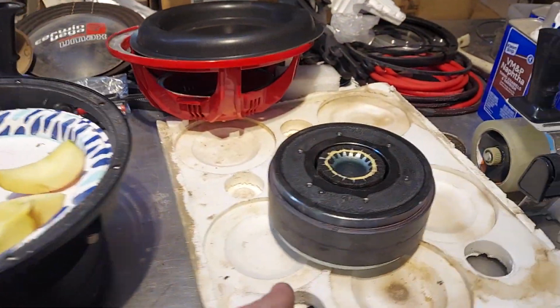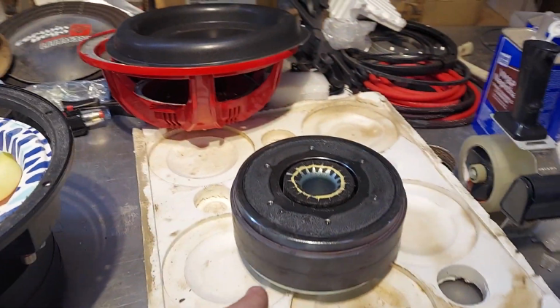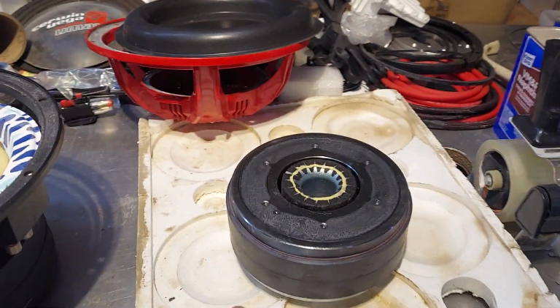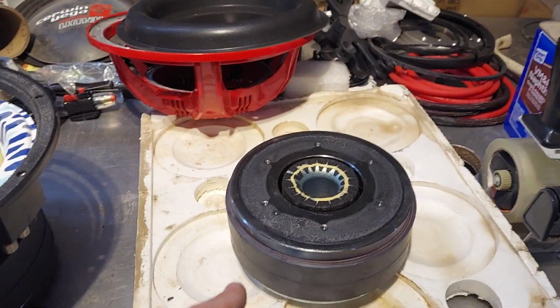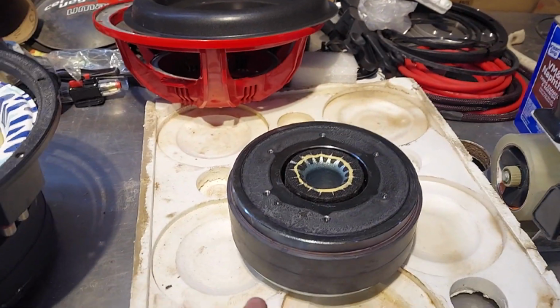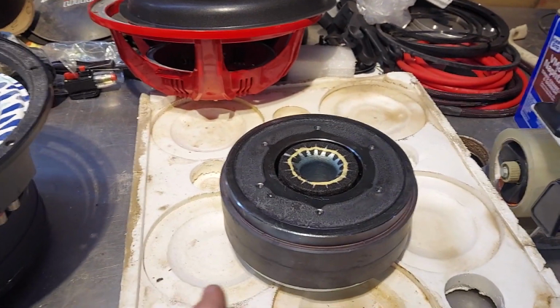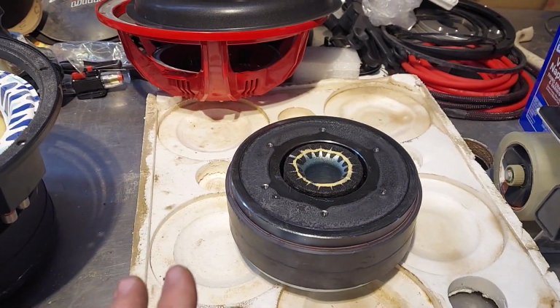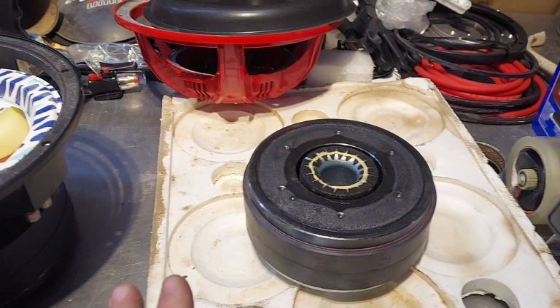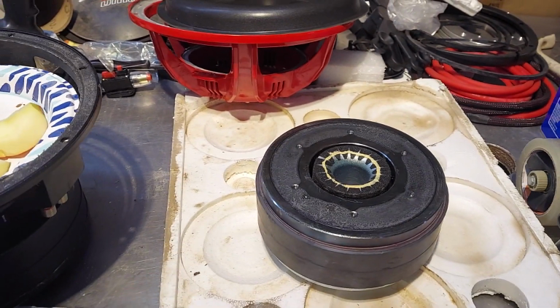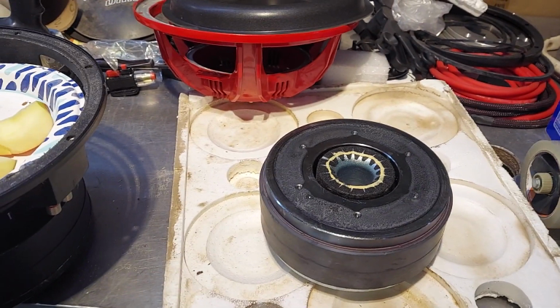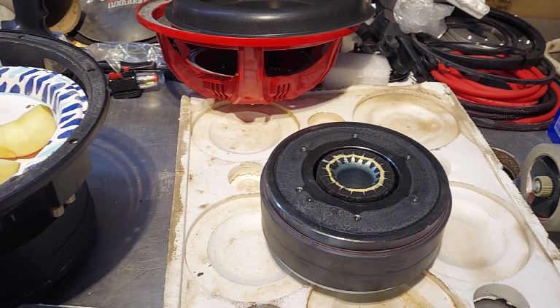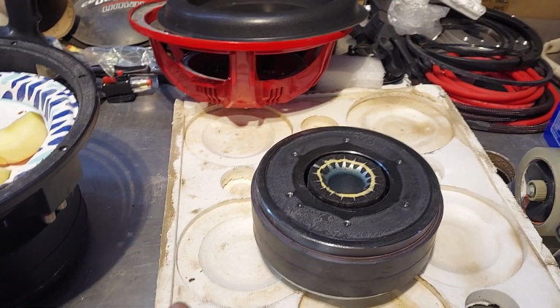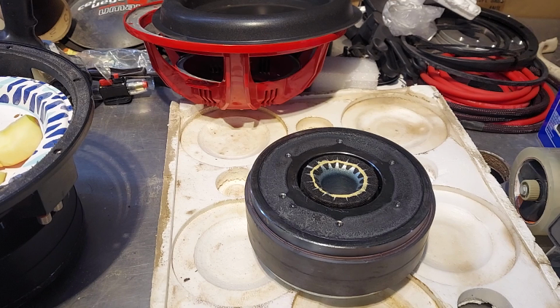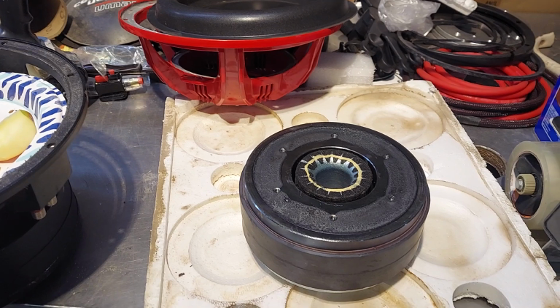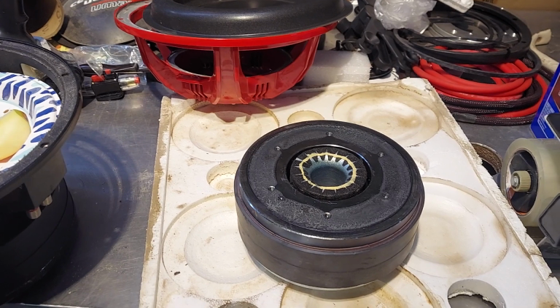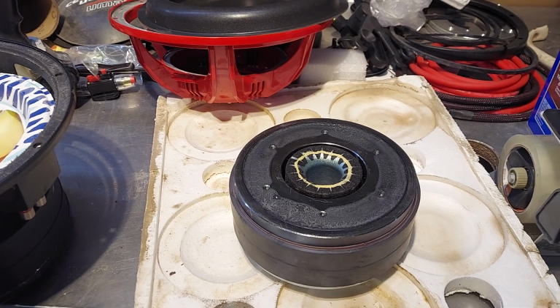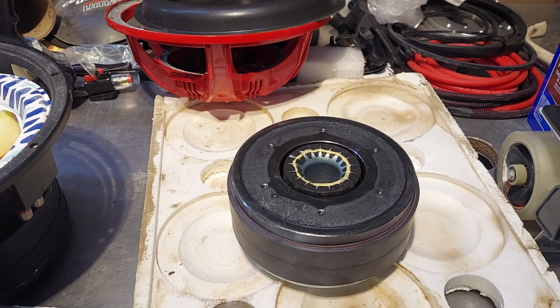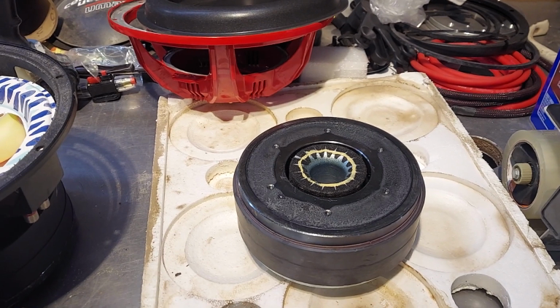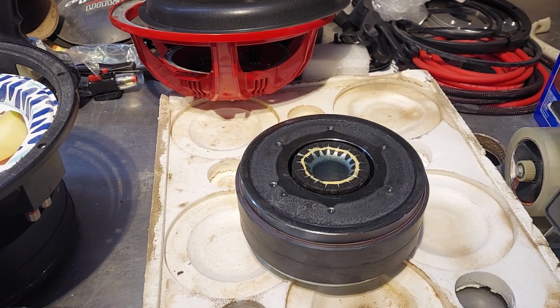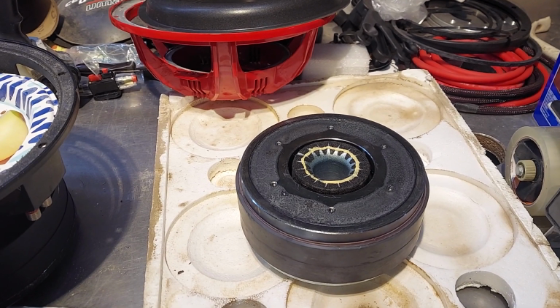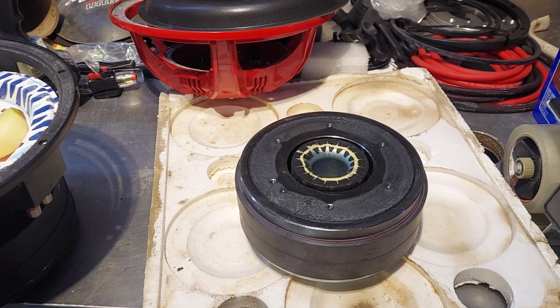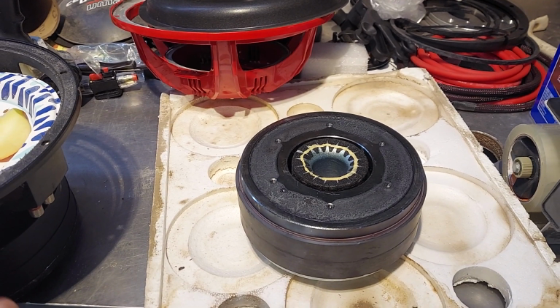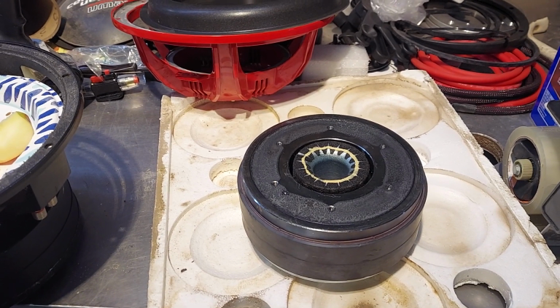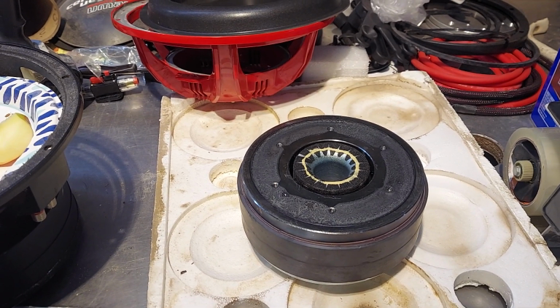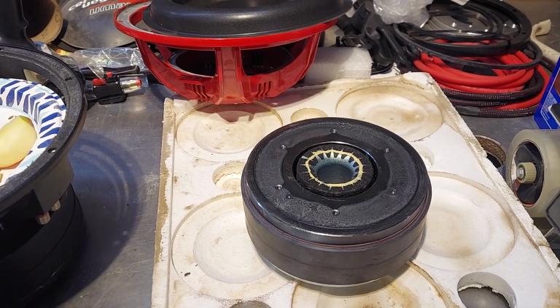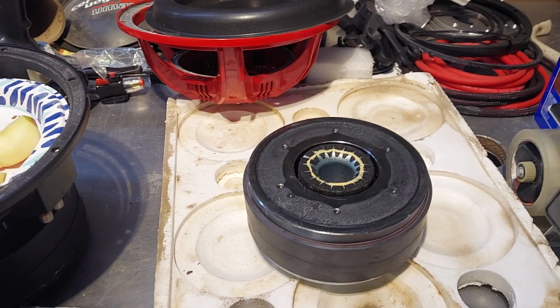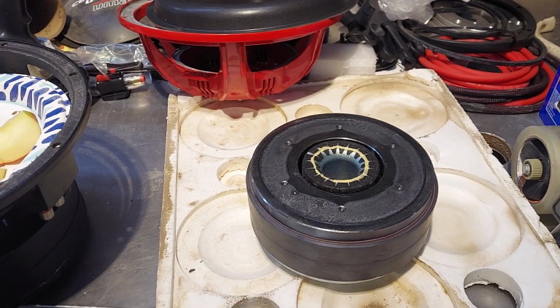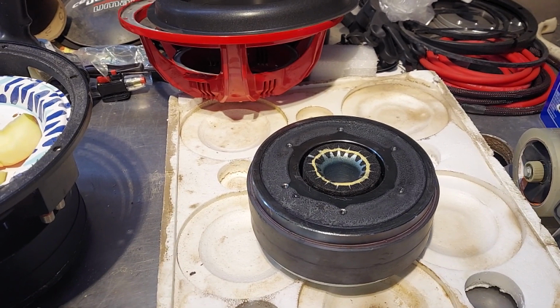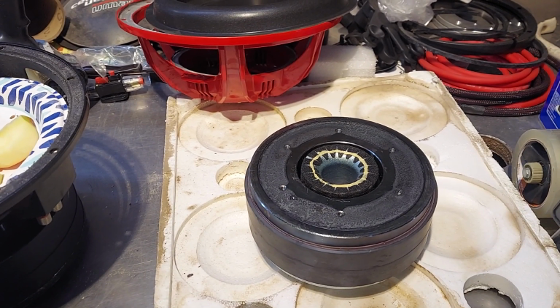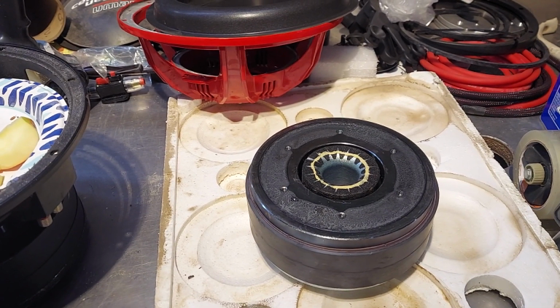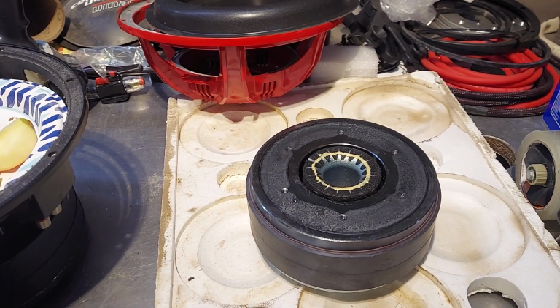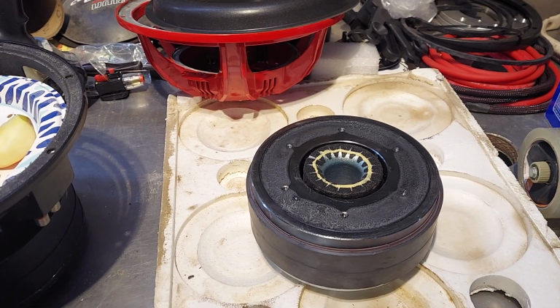This is the Niles. Niles is a high-end home audio brand. They make great equipment — it's just very, very expensive.